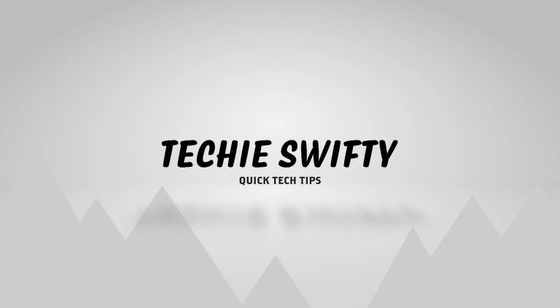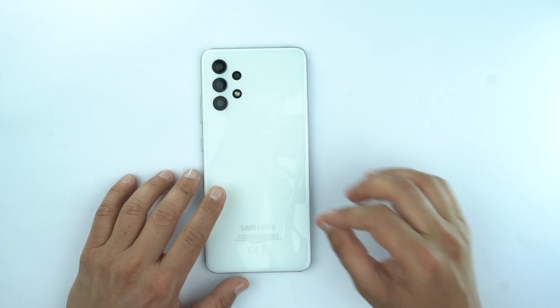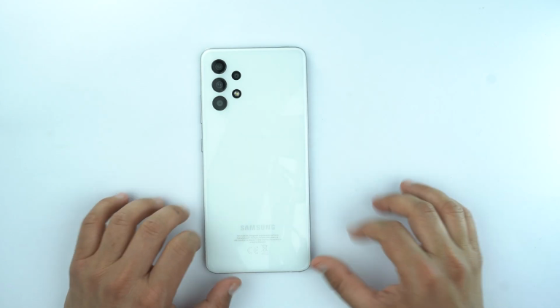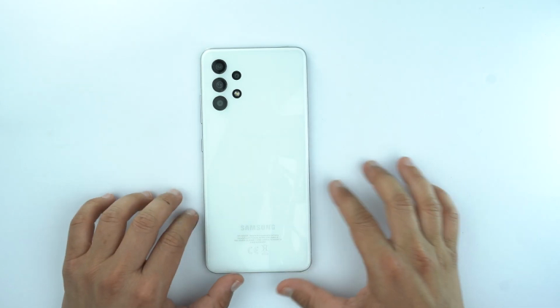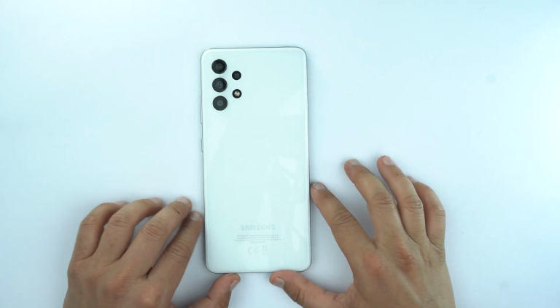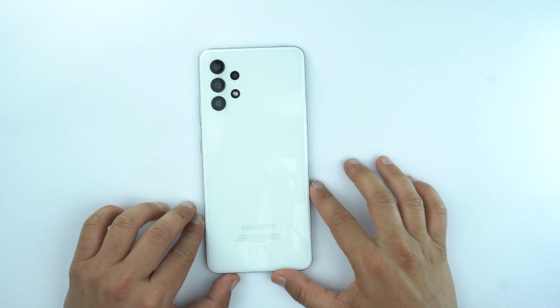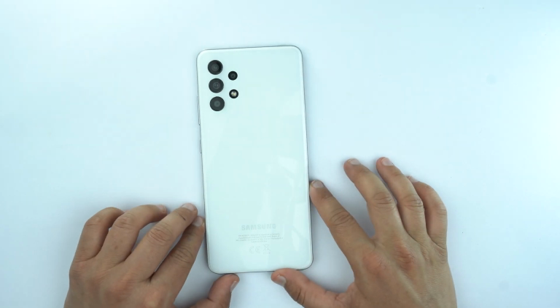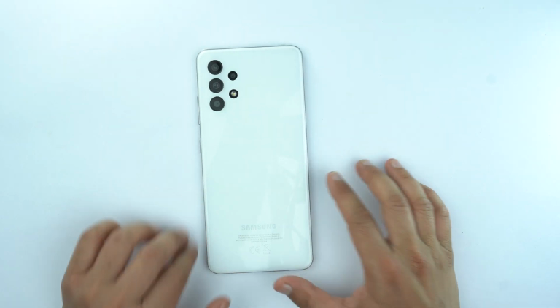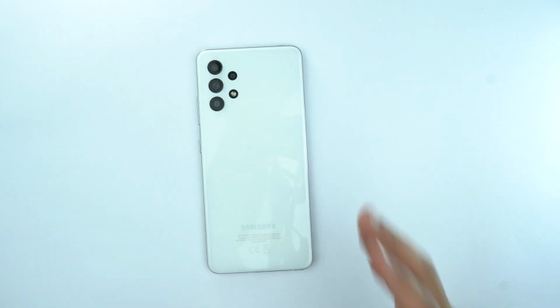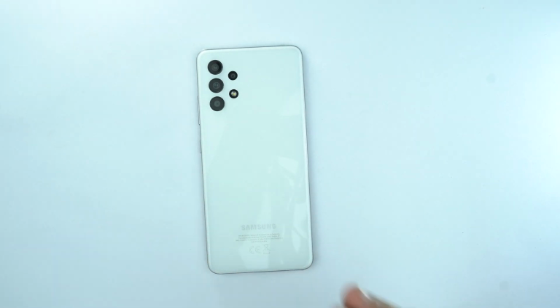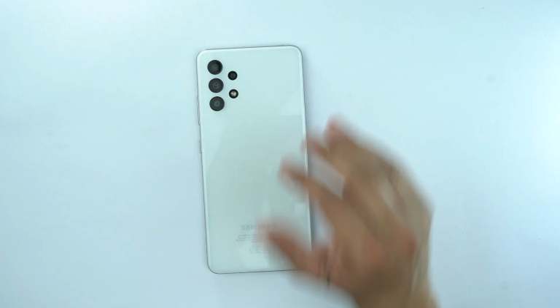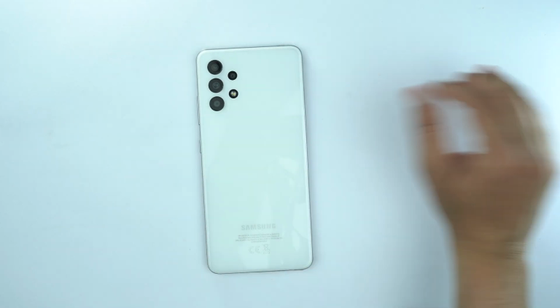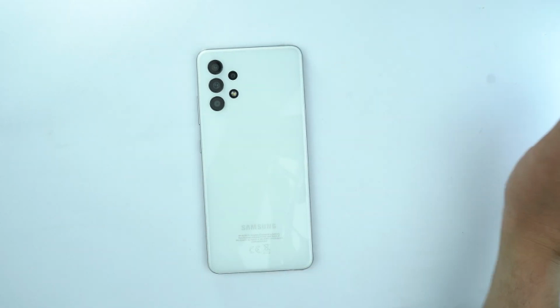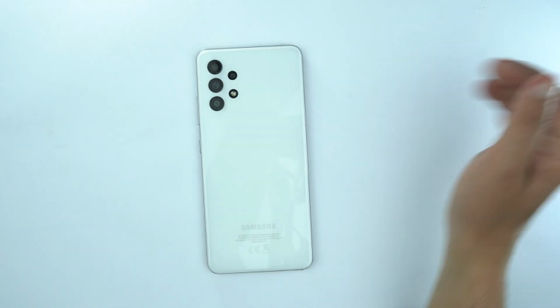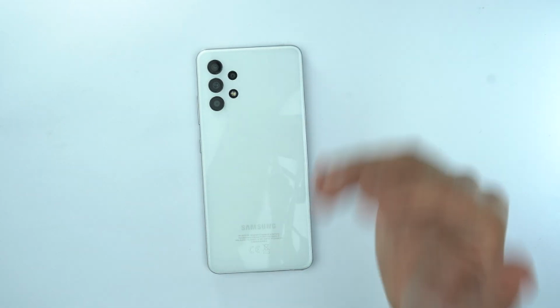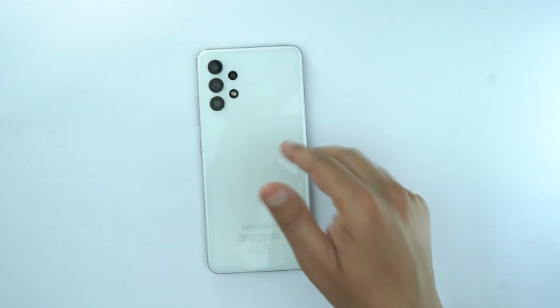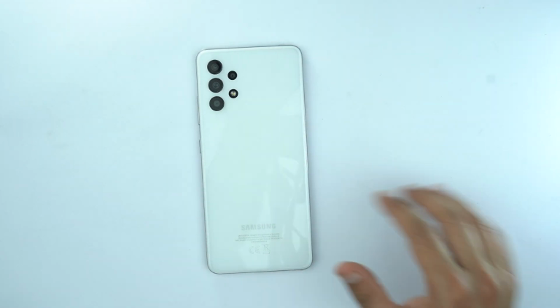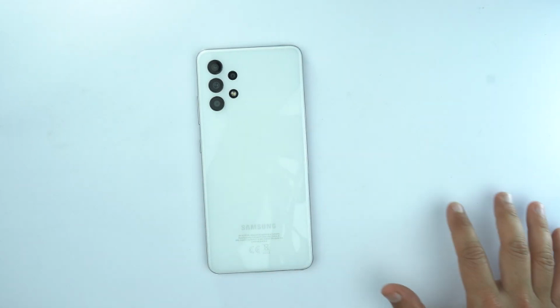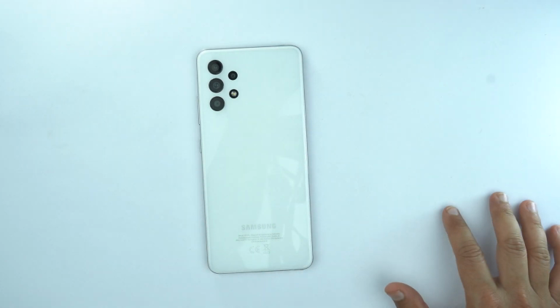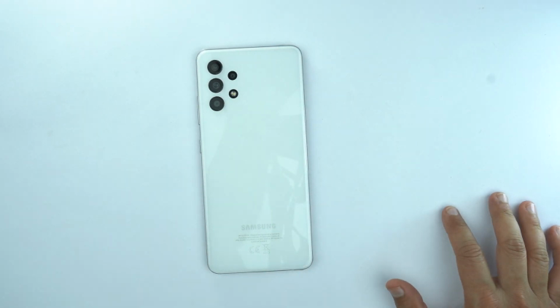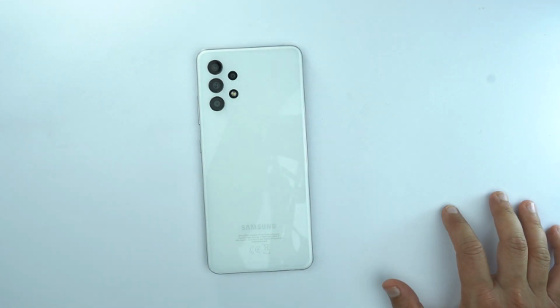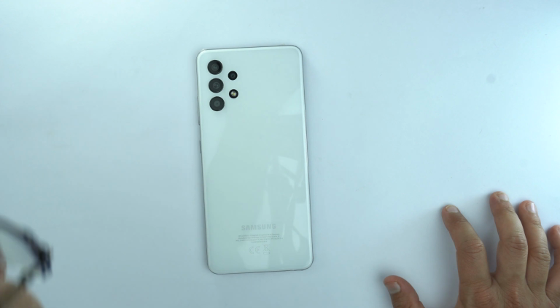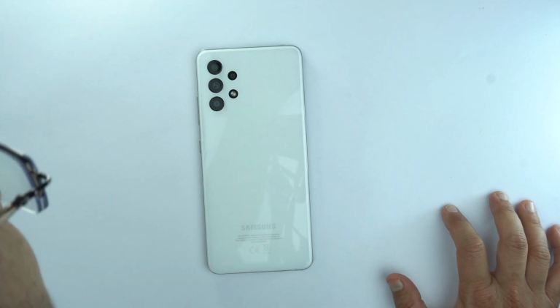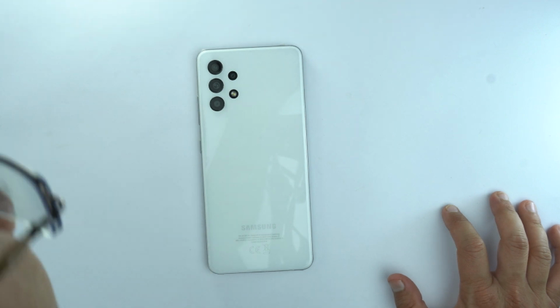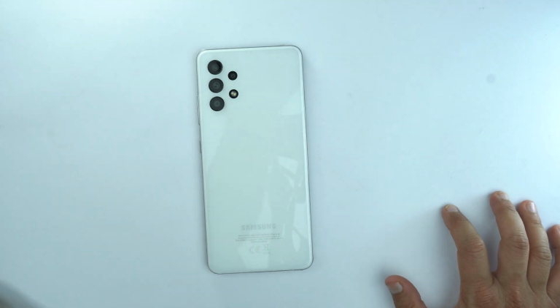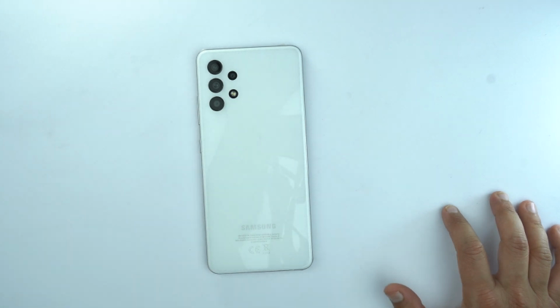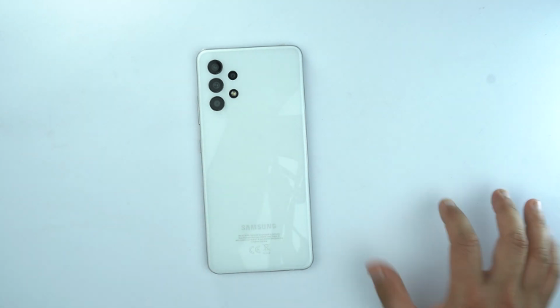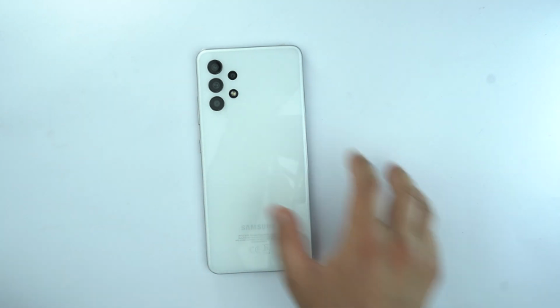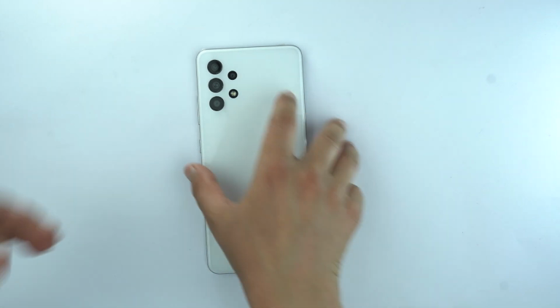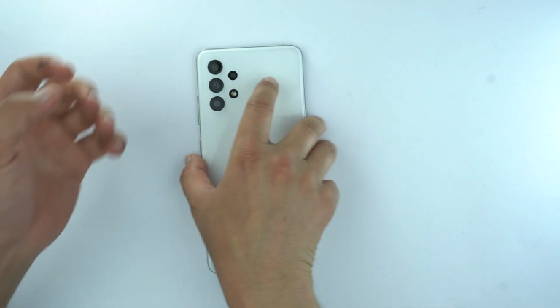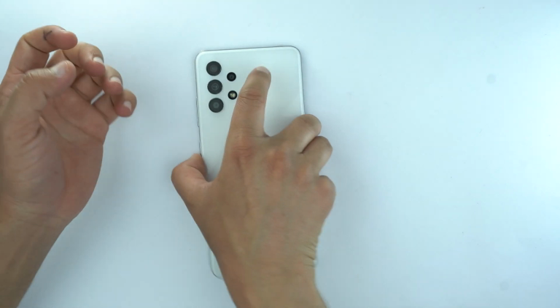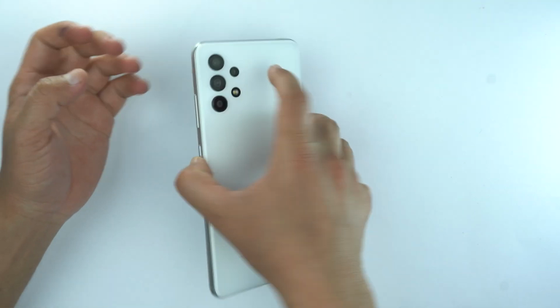And here is the beautiful Samsung Galaxy A32. Let me turn its front side.